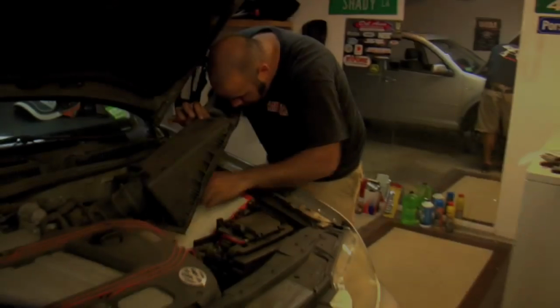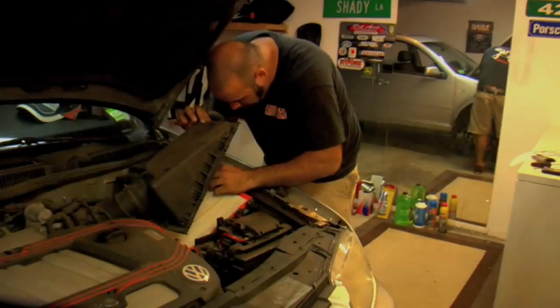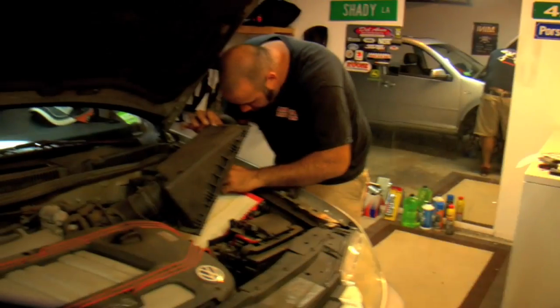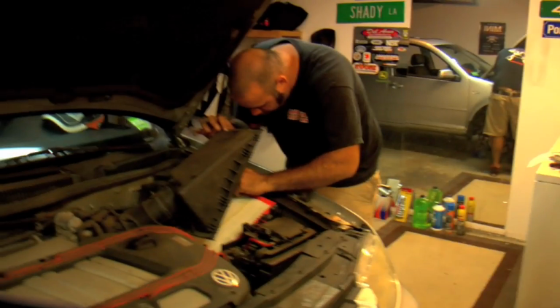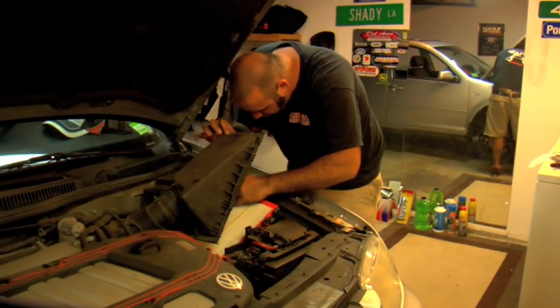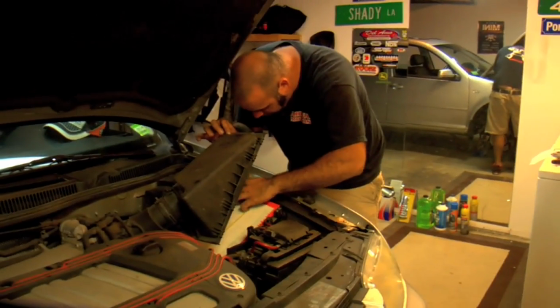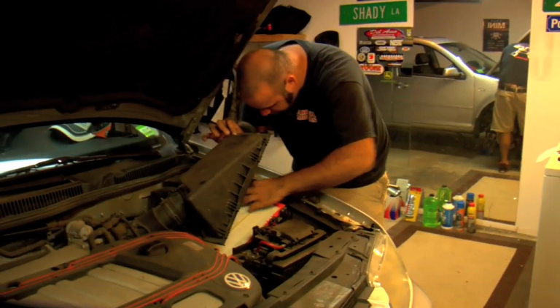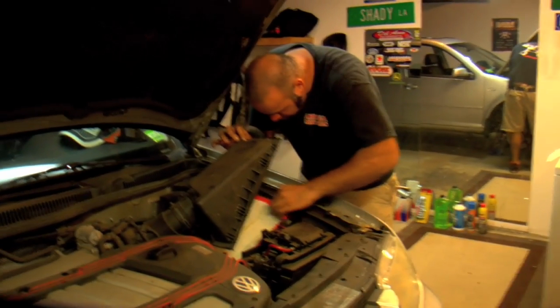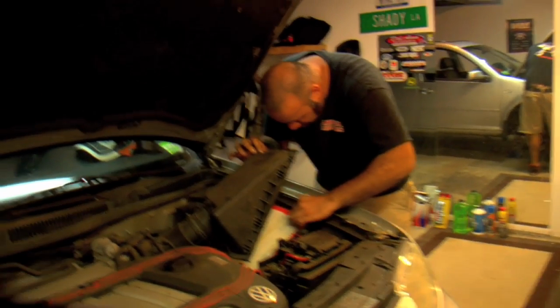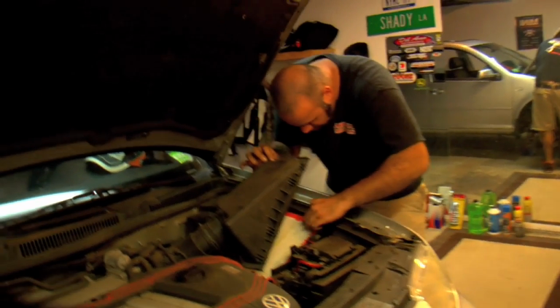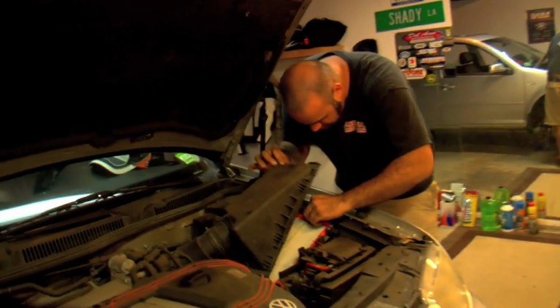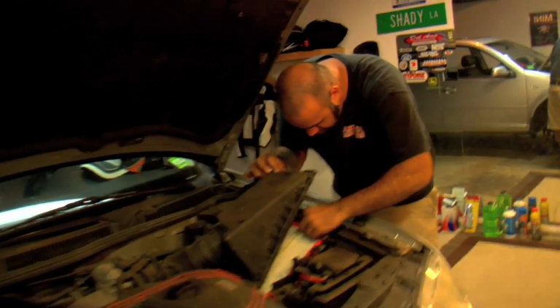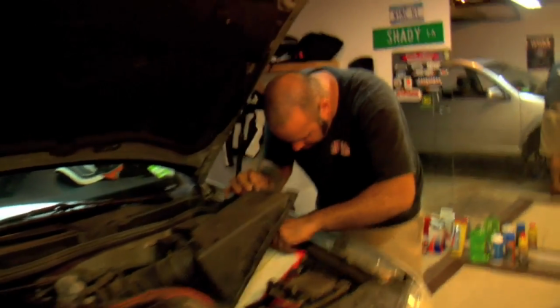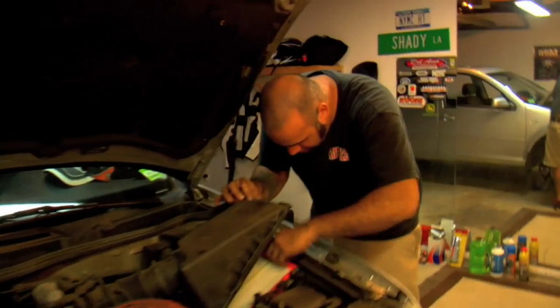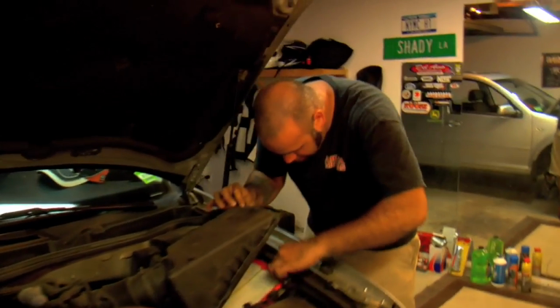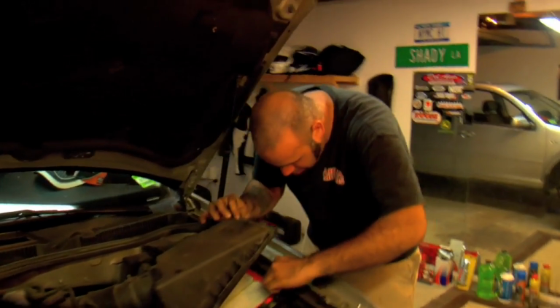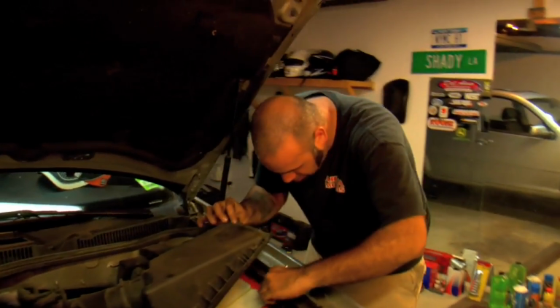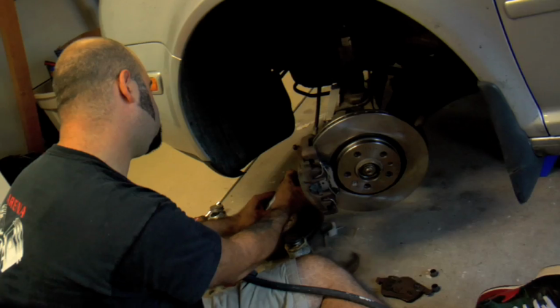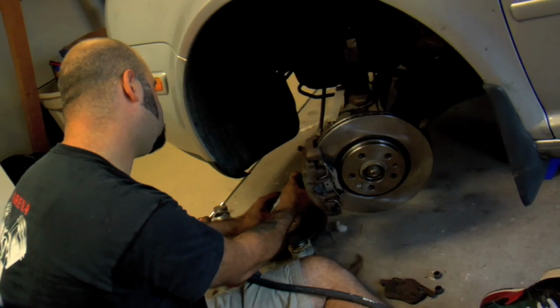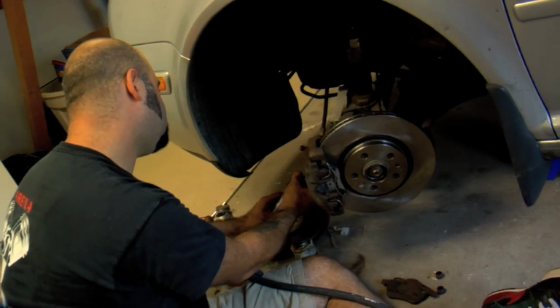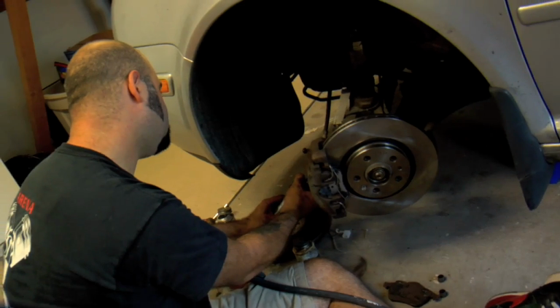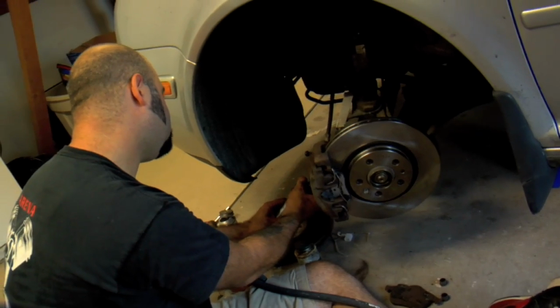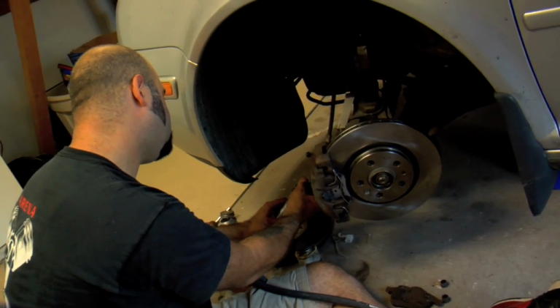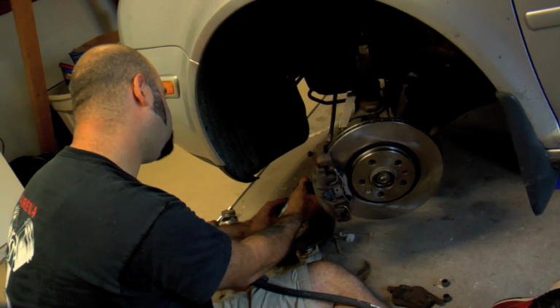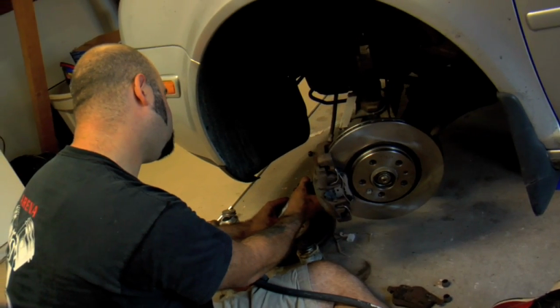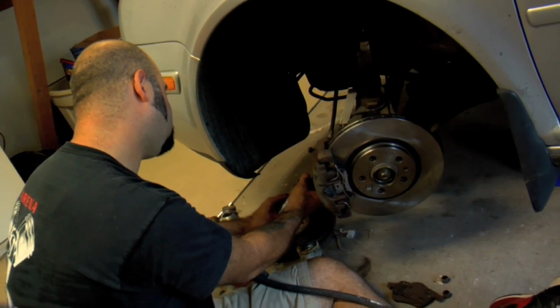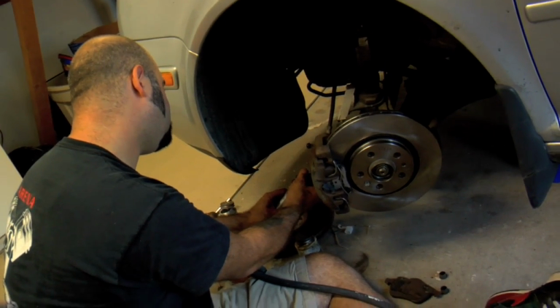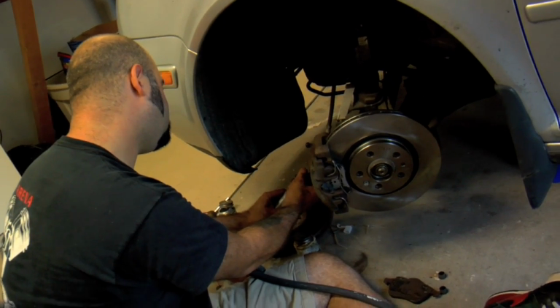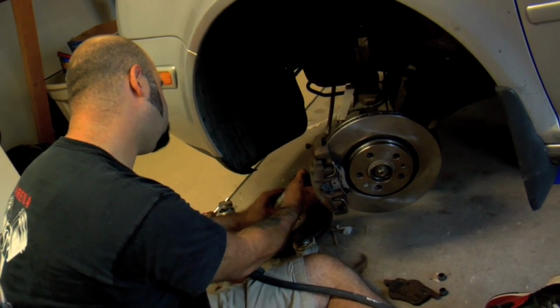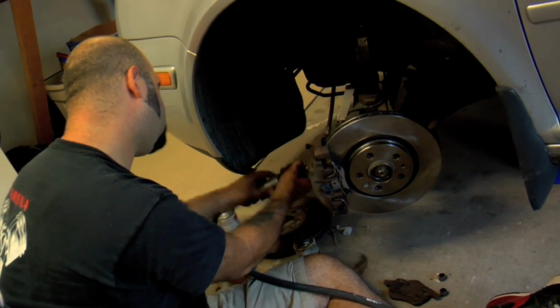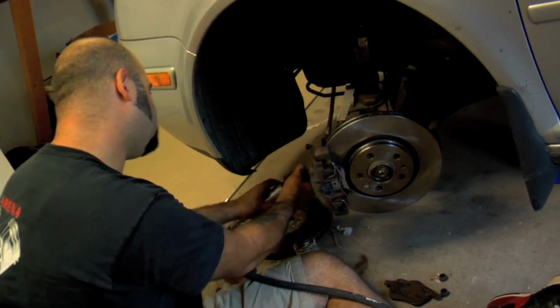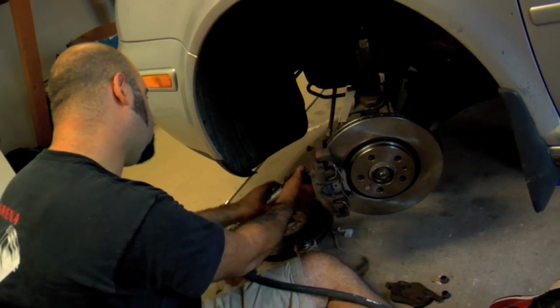Coming up on part two, we put some power, braking, and handling back into our Jetta.